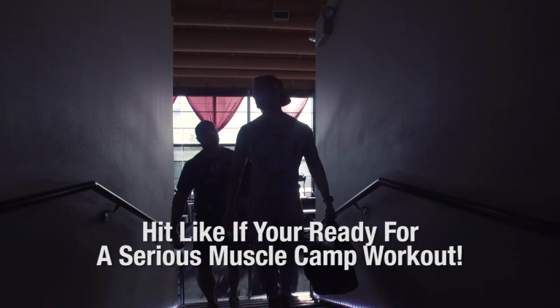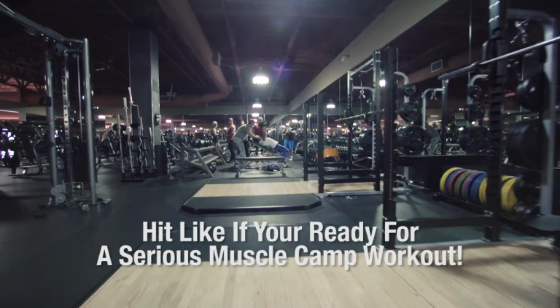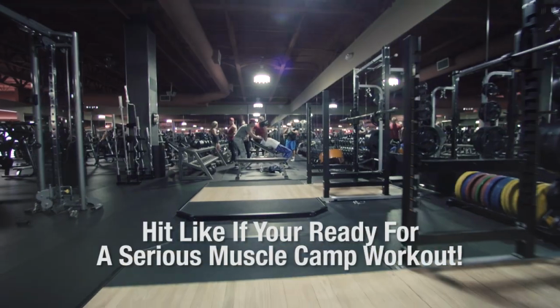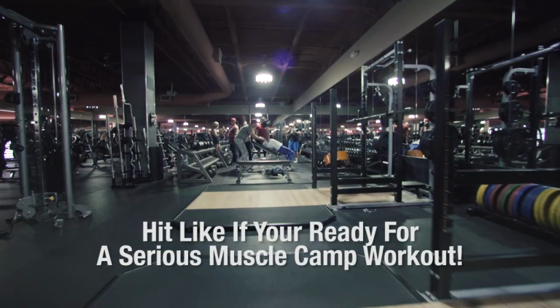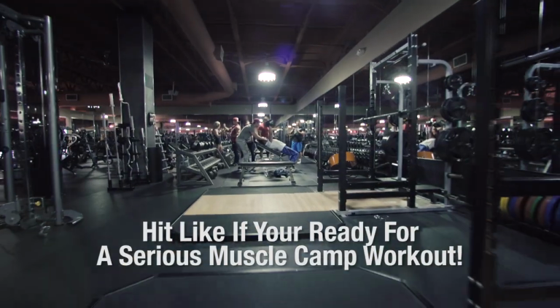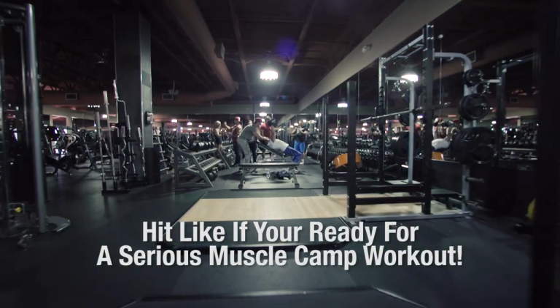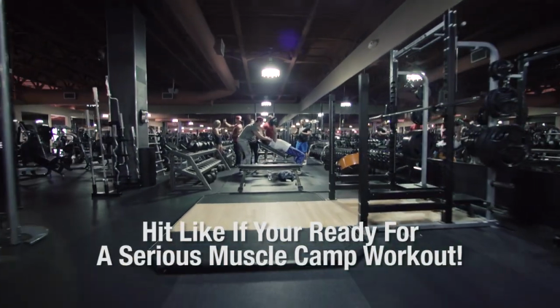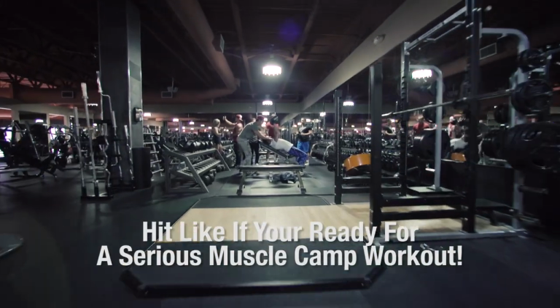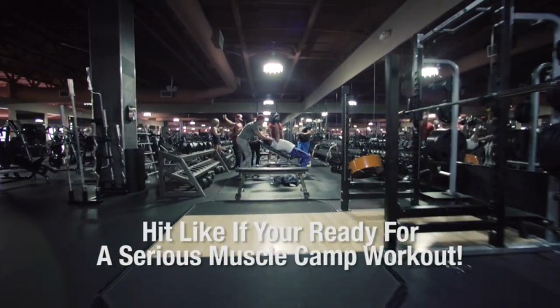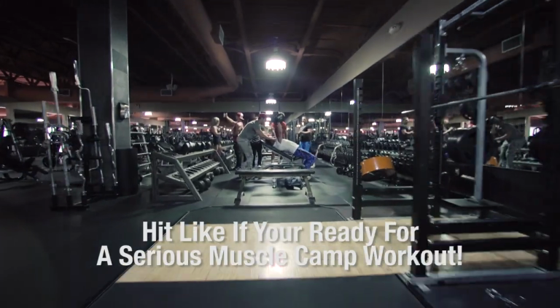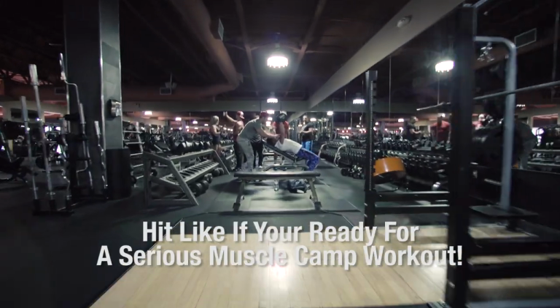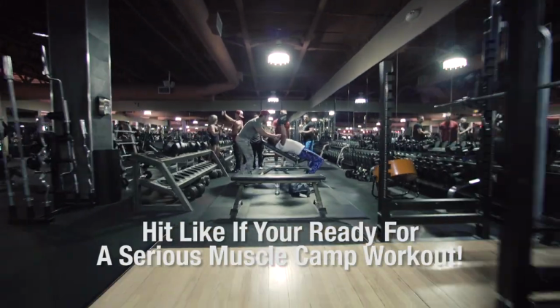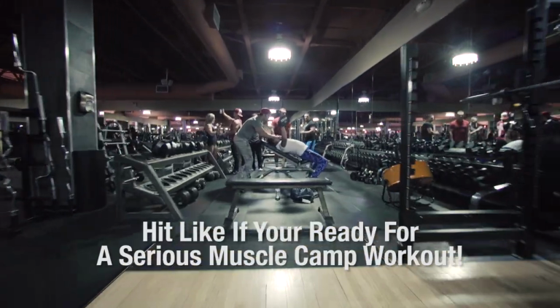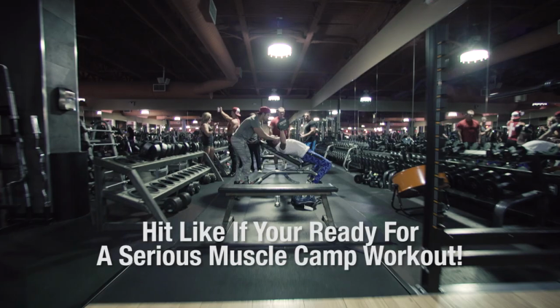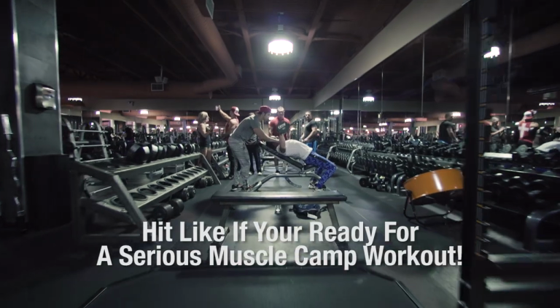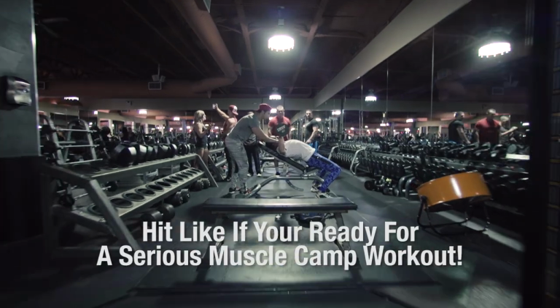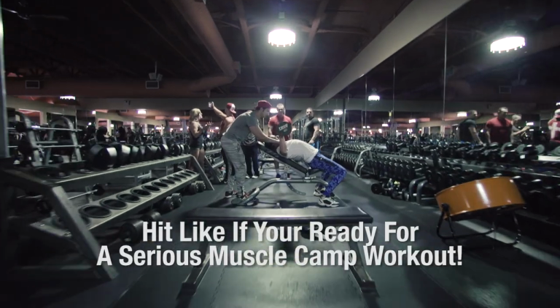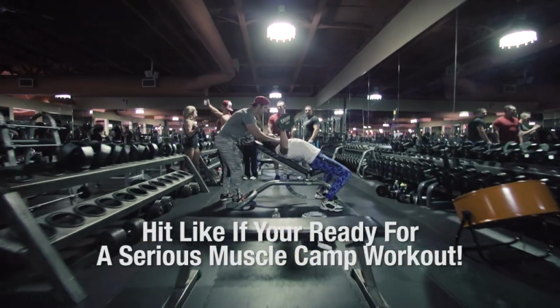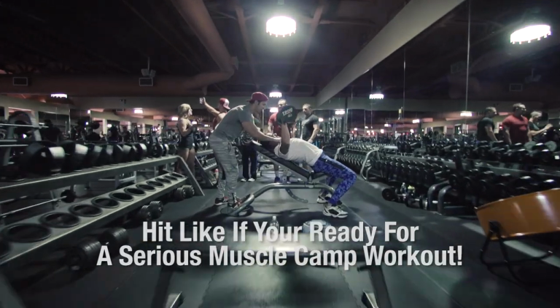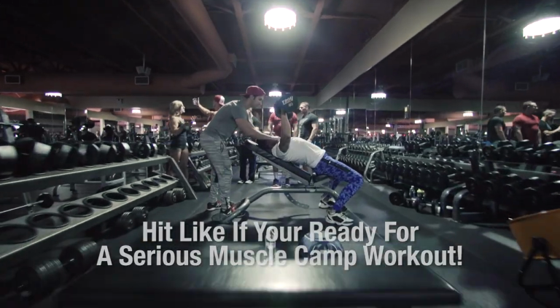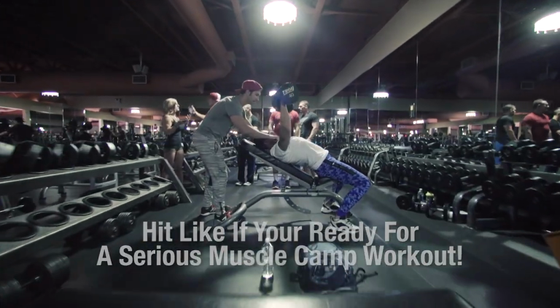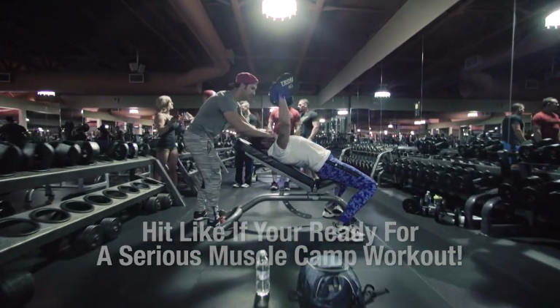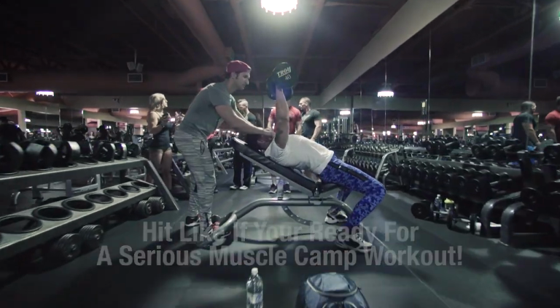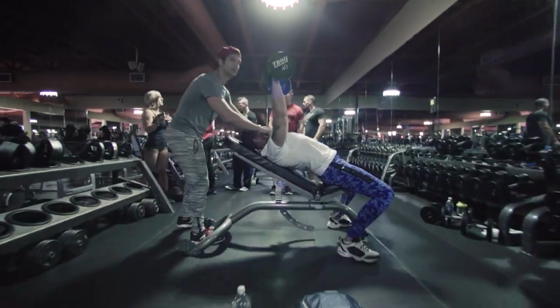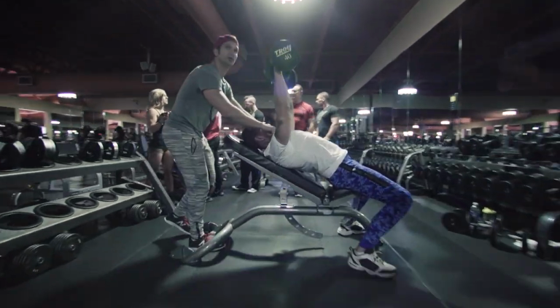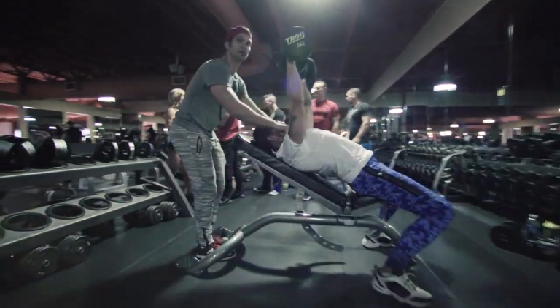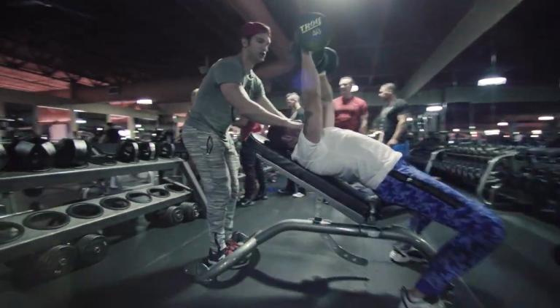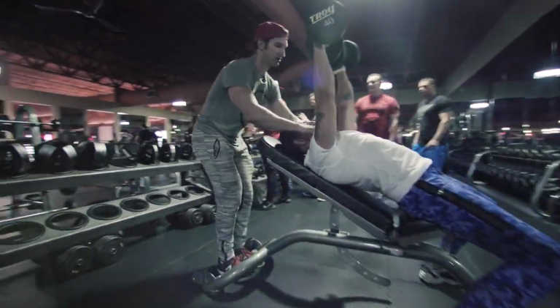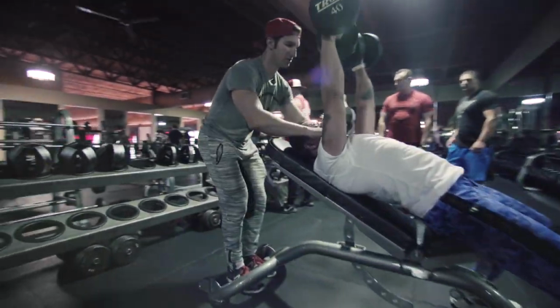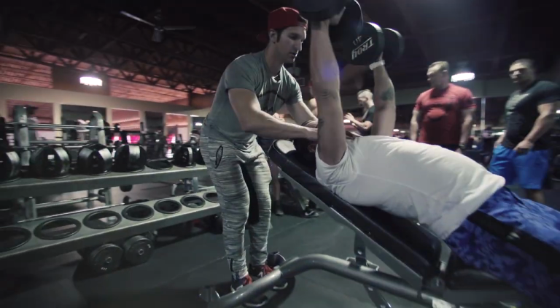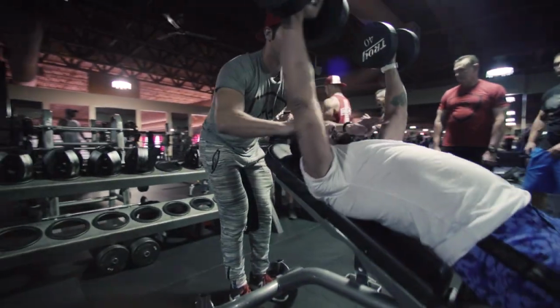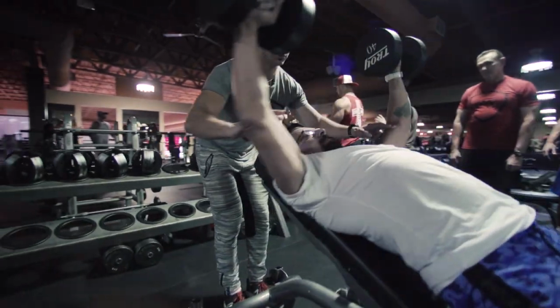Right now we're taking them through a chest and back workout to build those two body parts faster and more efficiently.